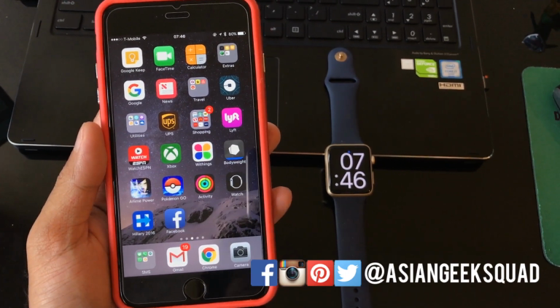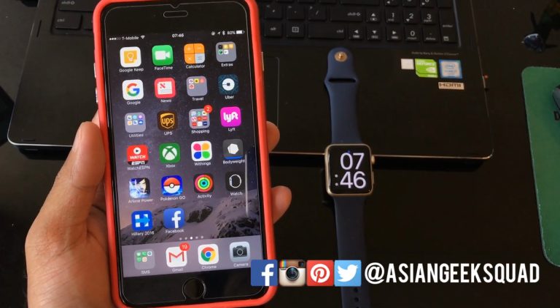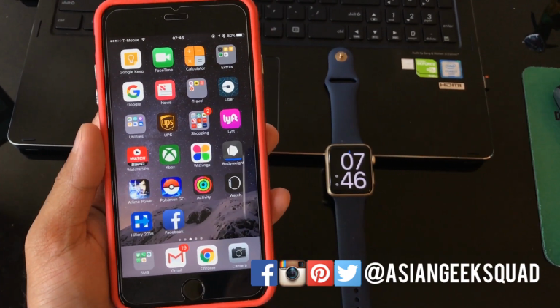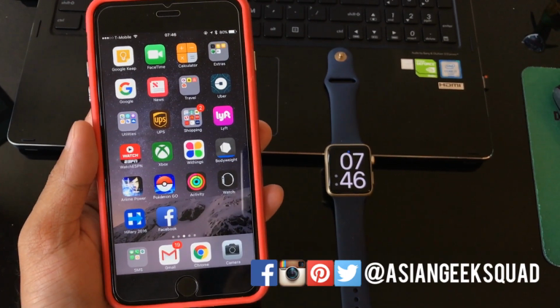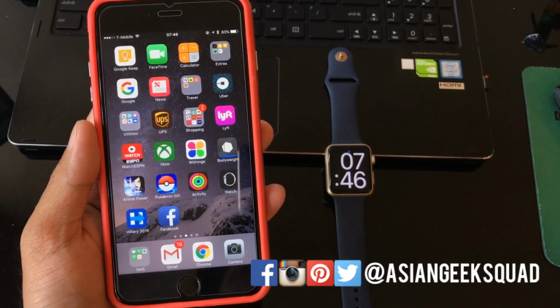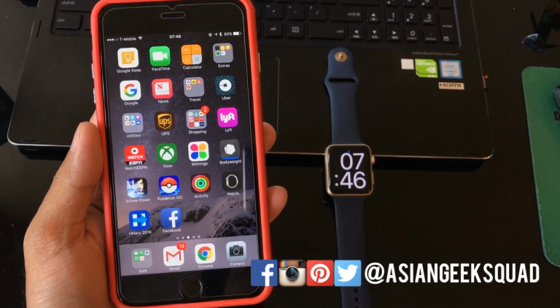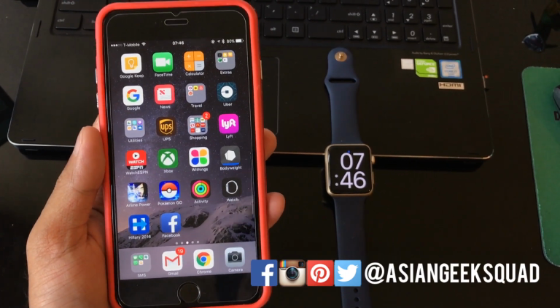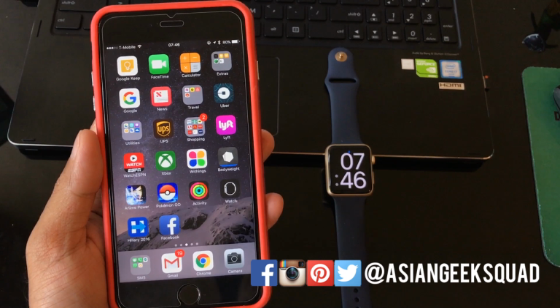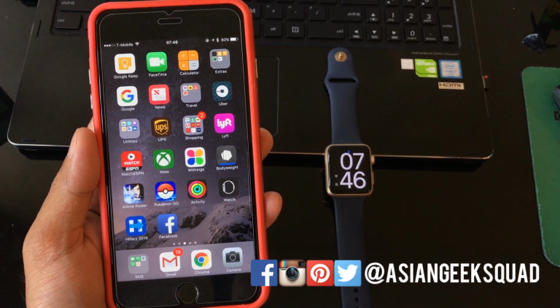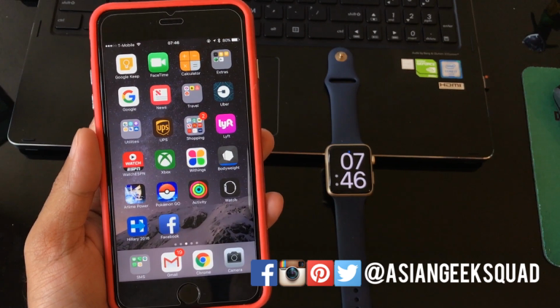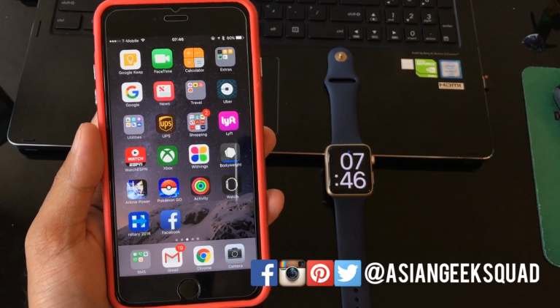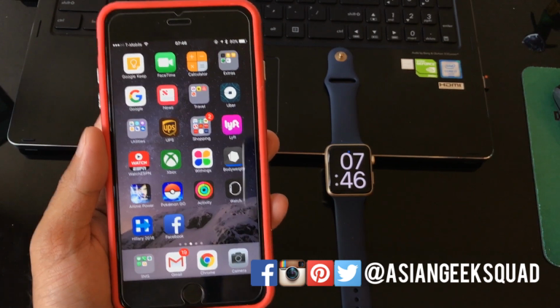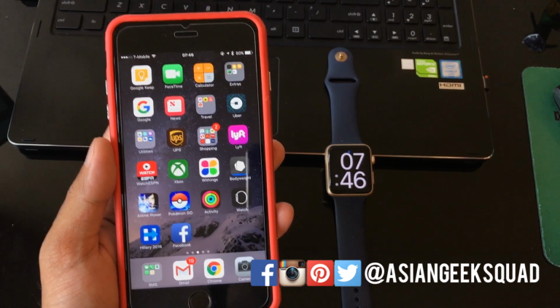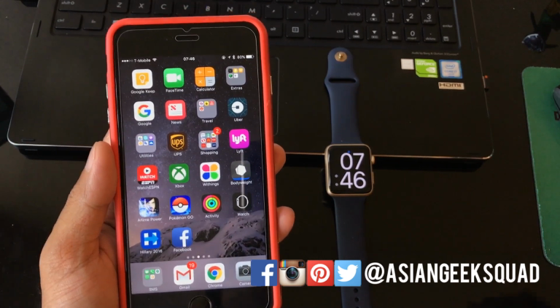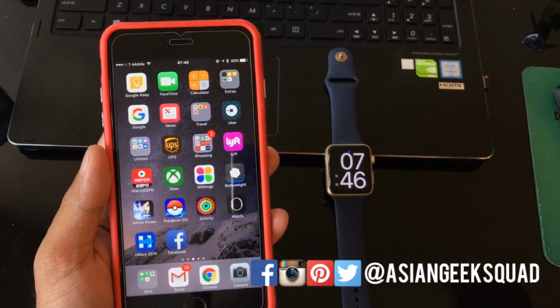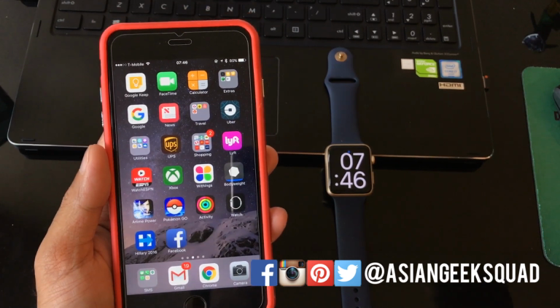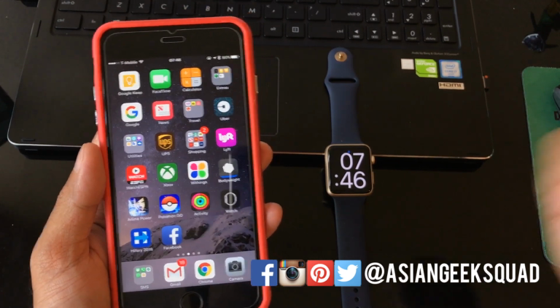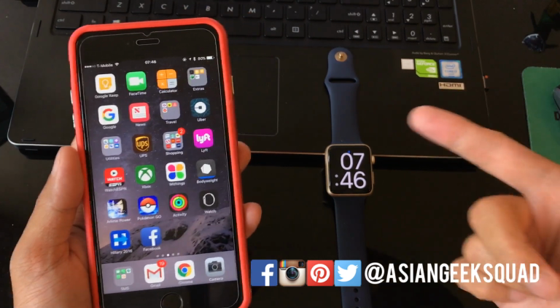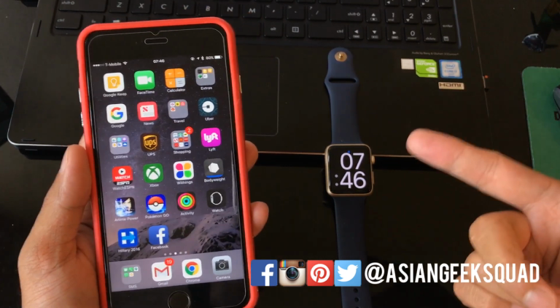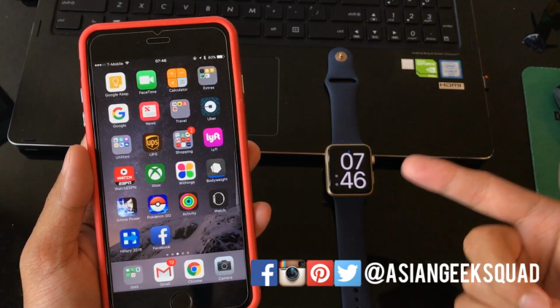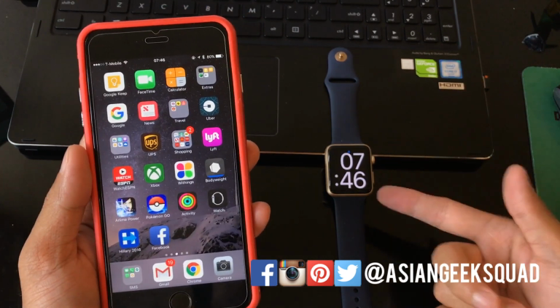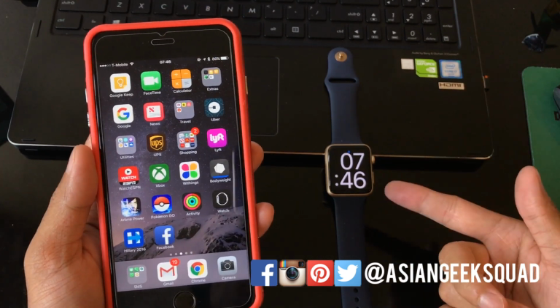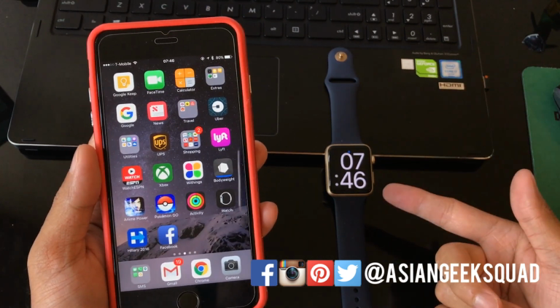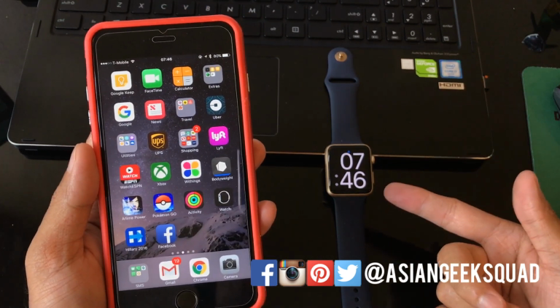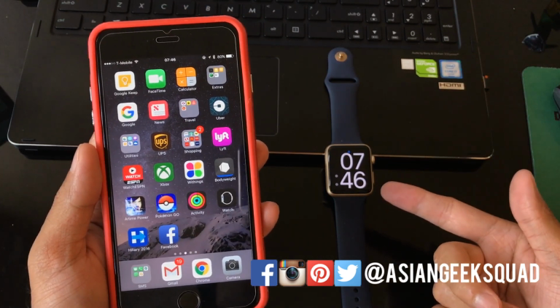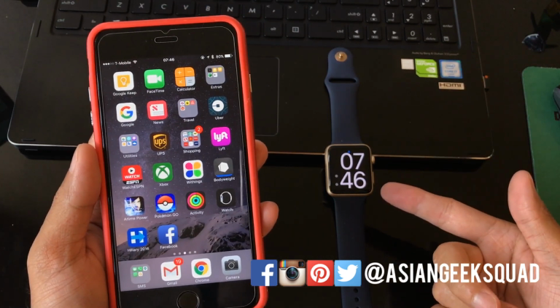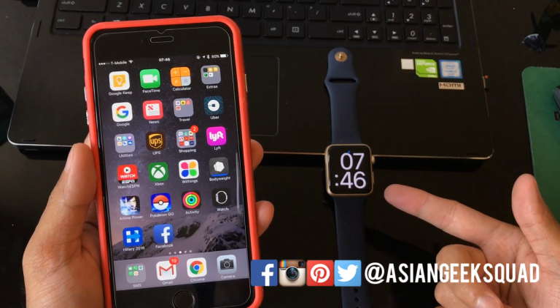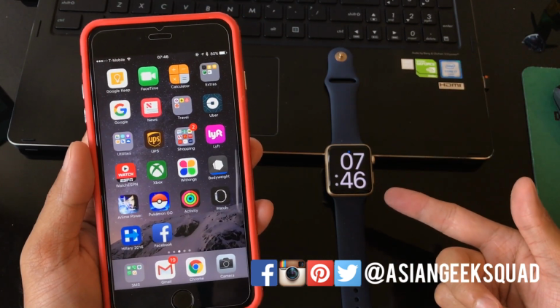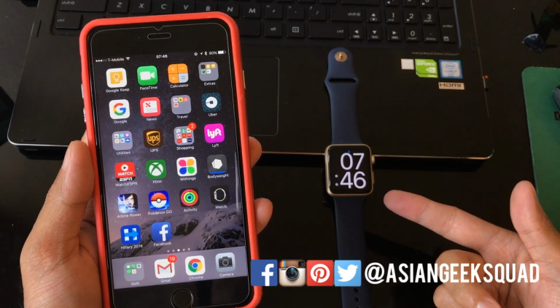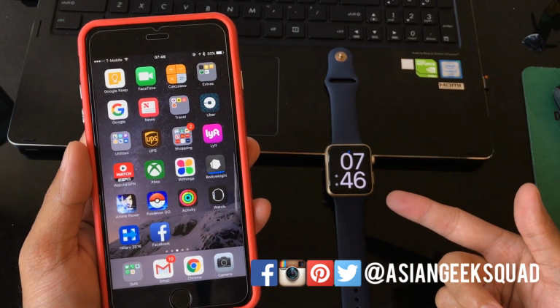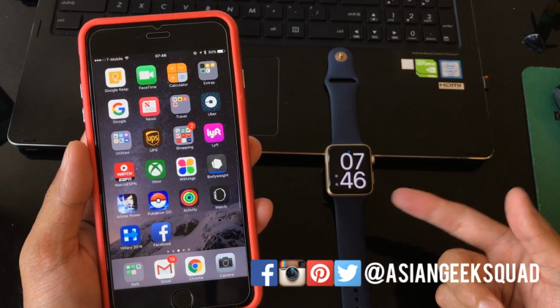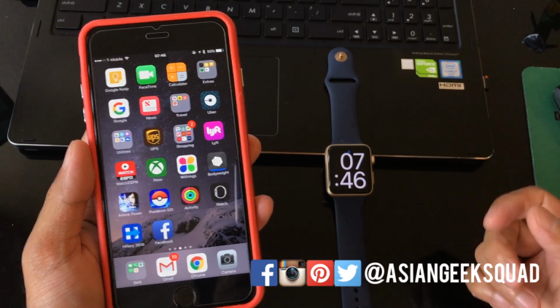Aloha everyone, this is Max with Asian Geek Squad, and today we're going to show you a quick tutorial on how to reset your Apple Watch.